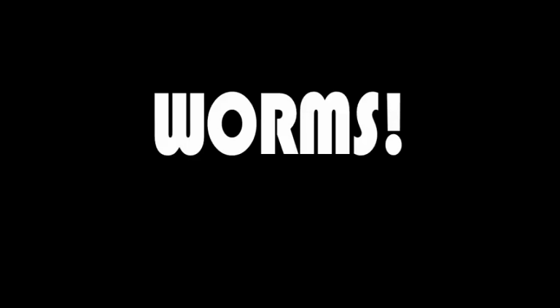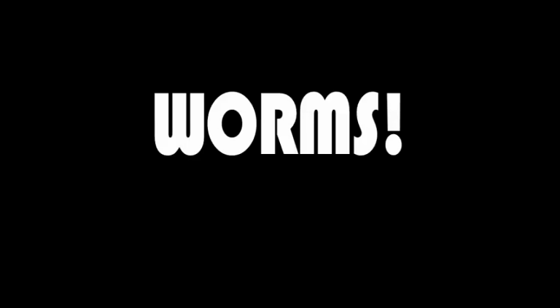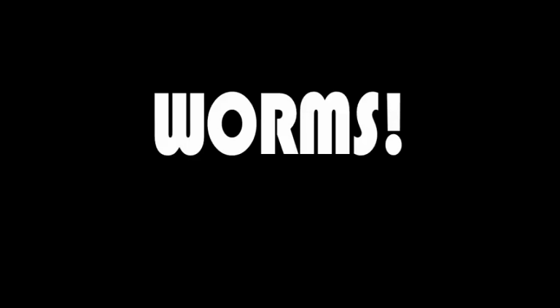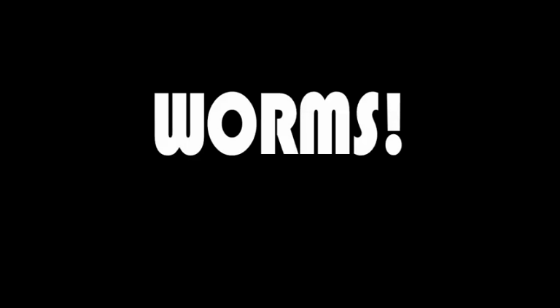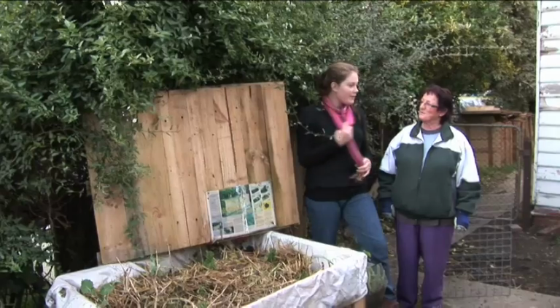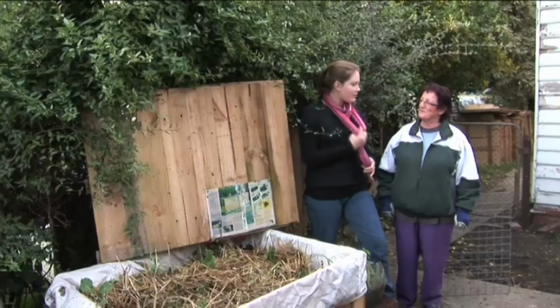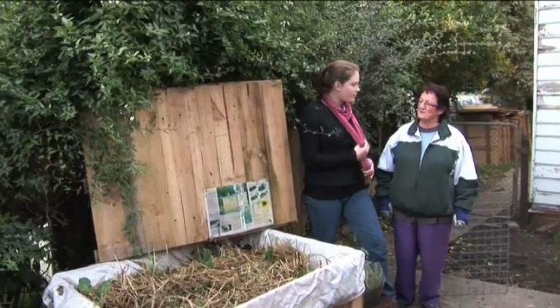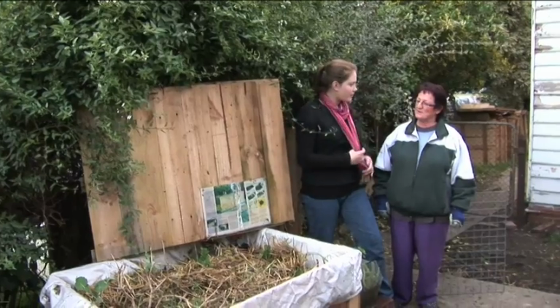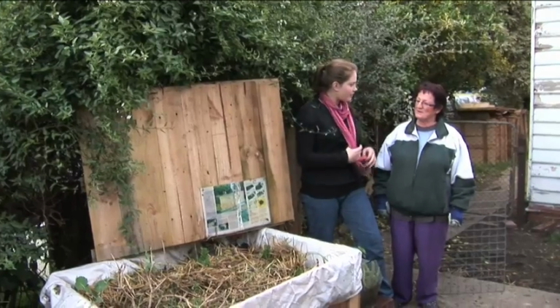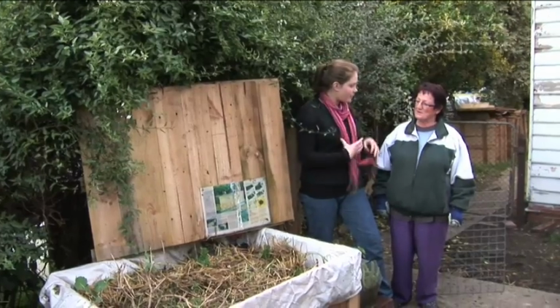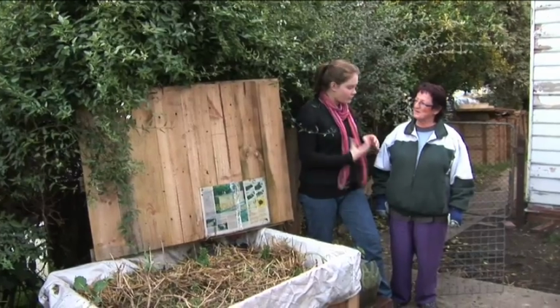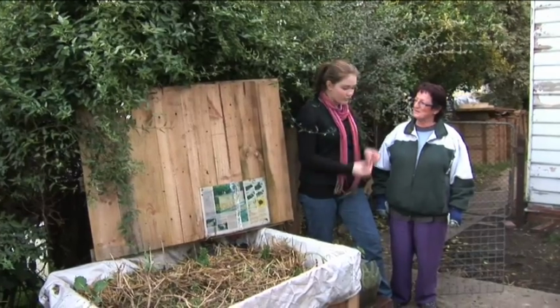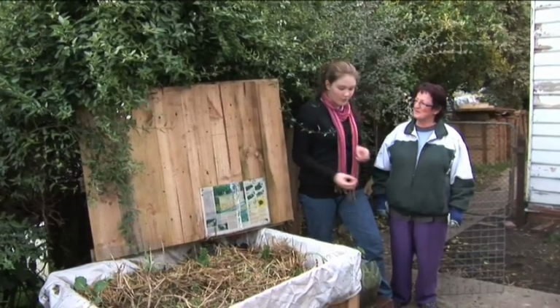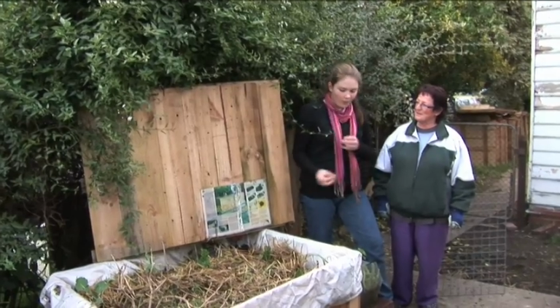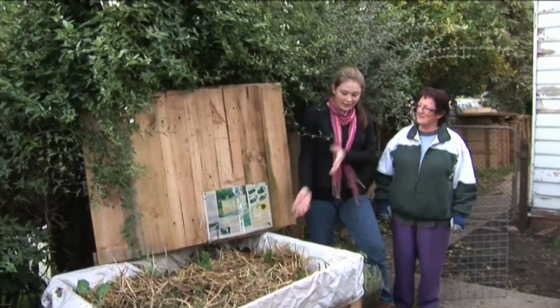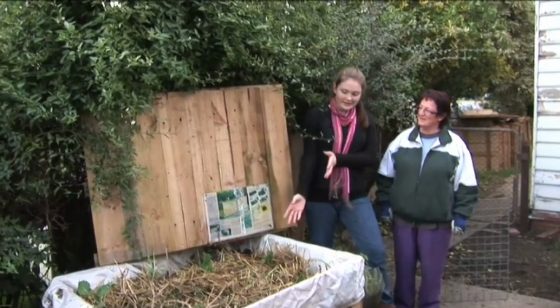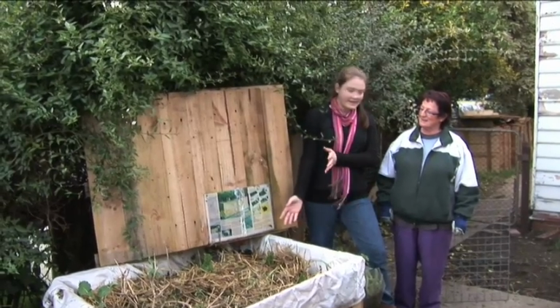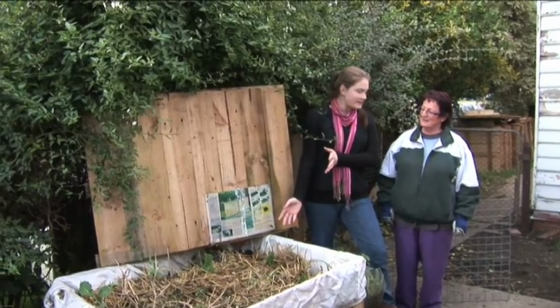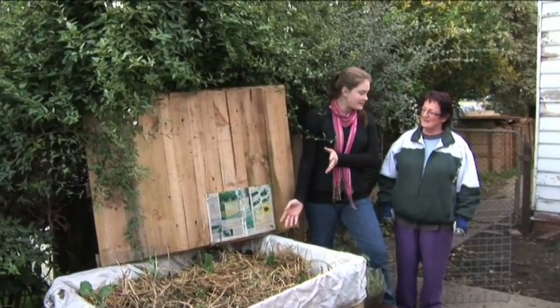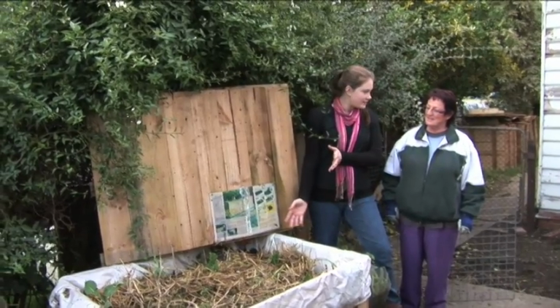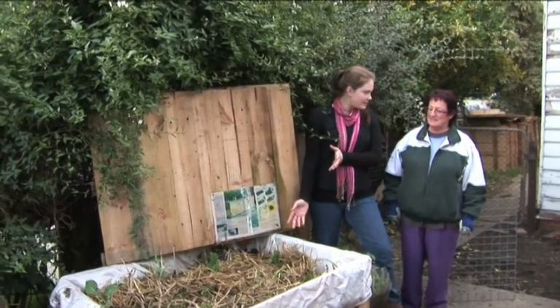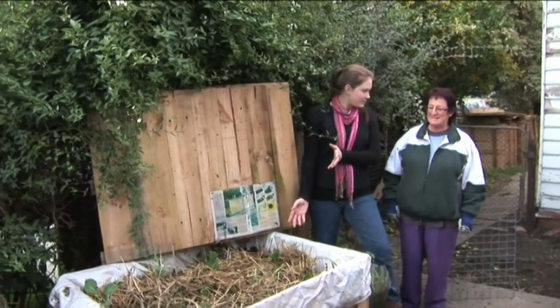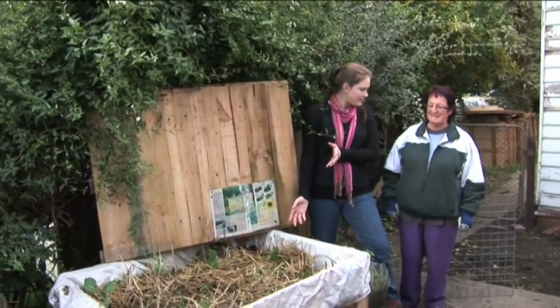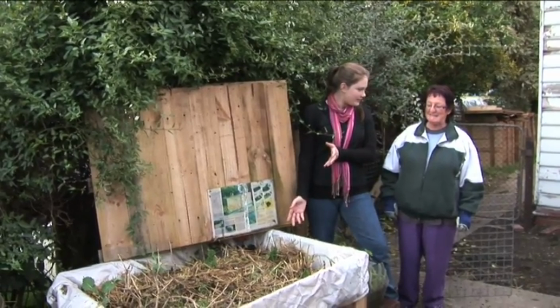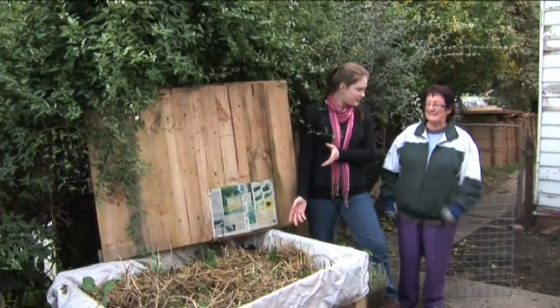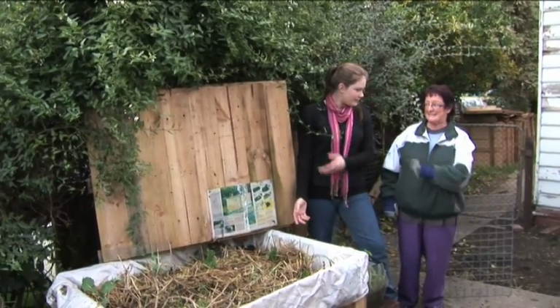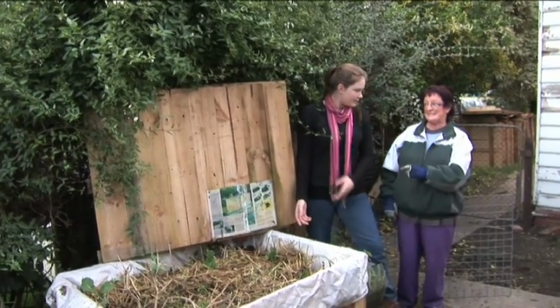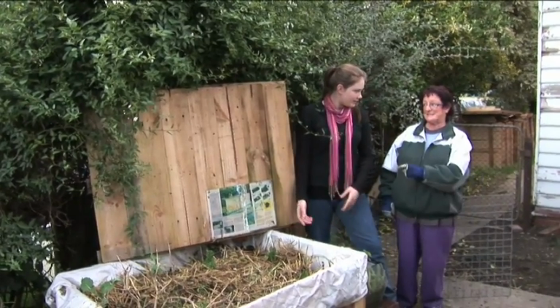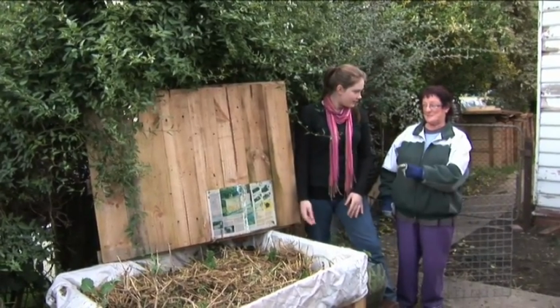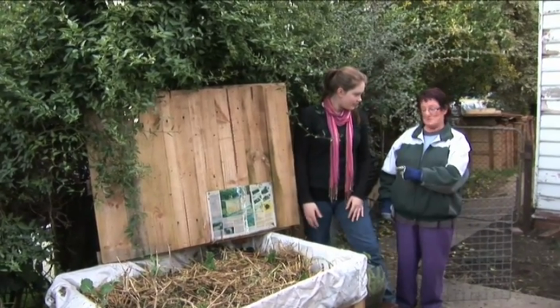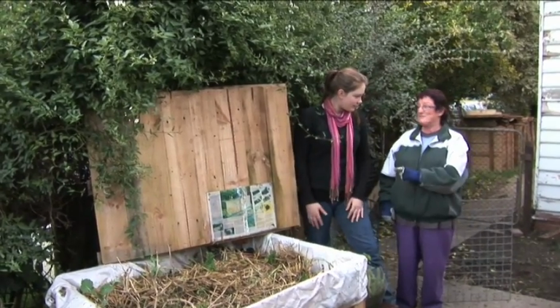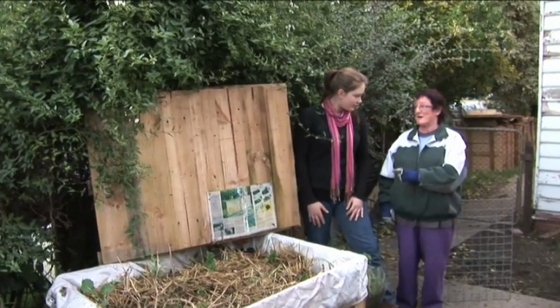I'm here with Georgia. So Georgia, what is this? Jessica, this is a worm farm.